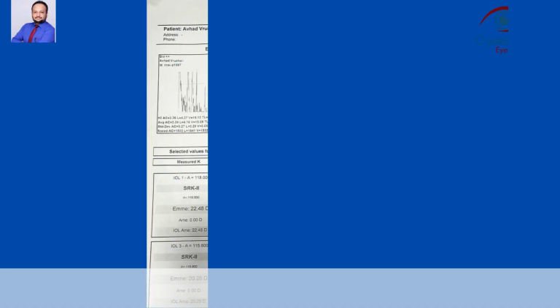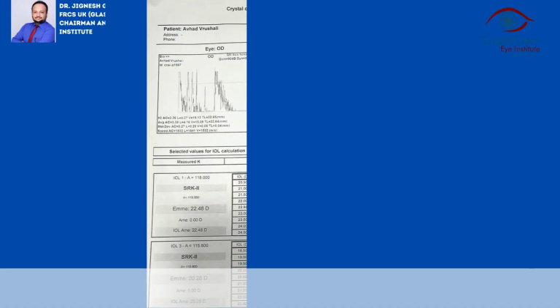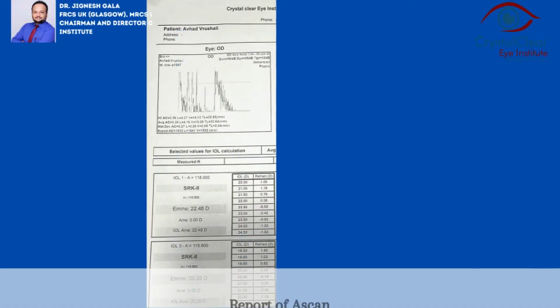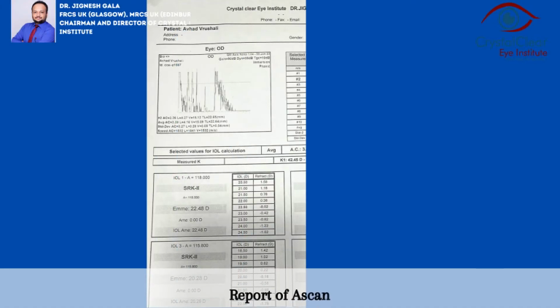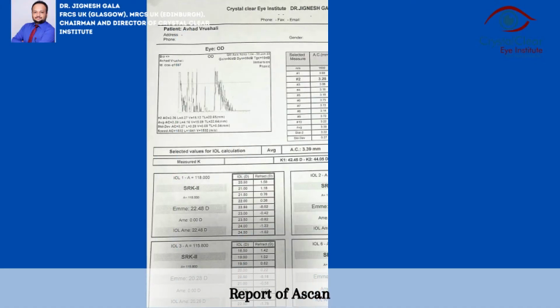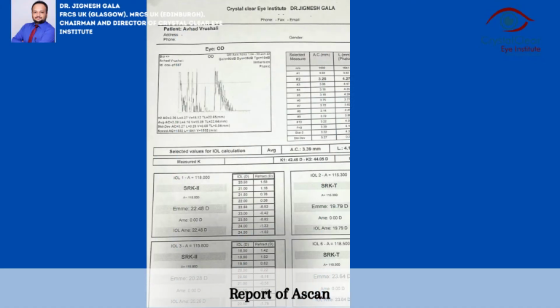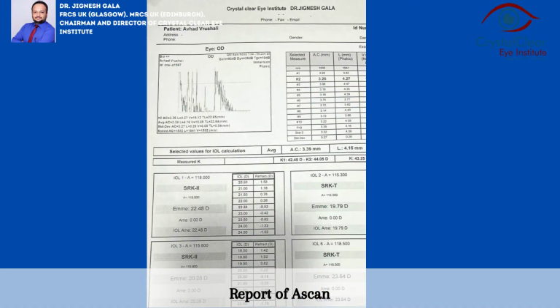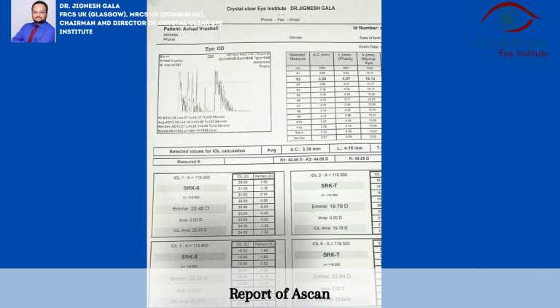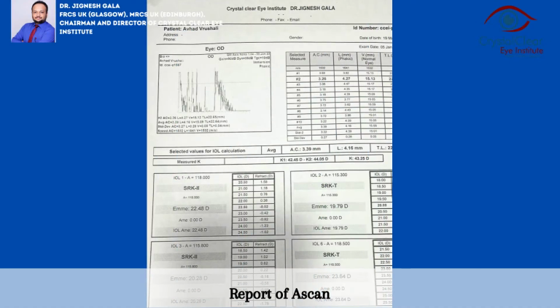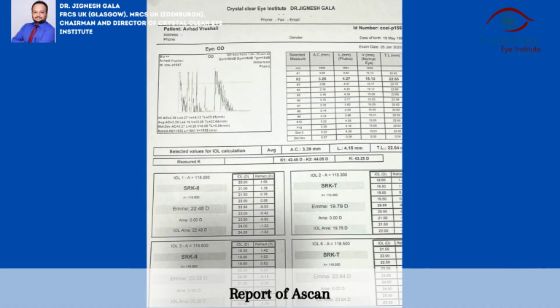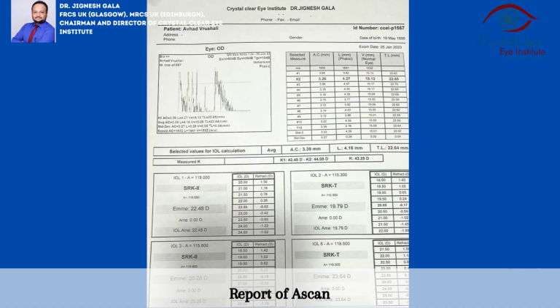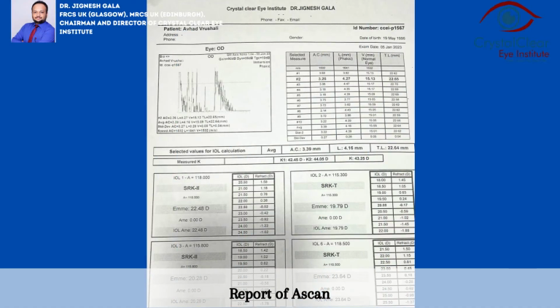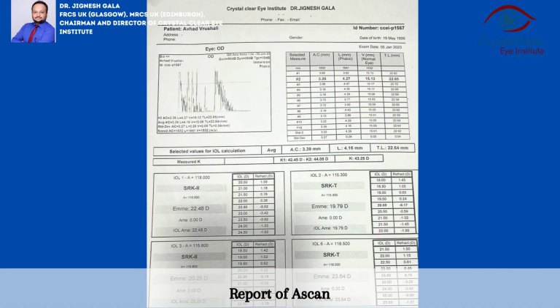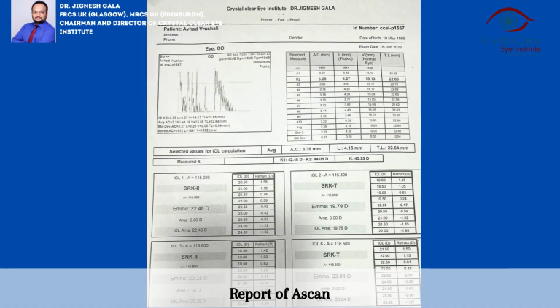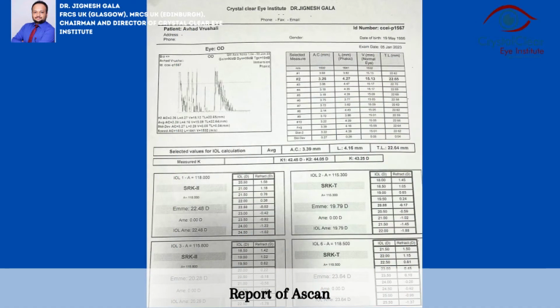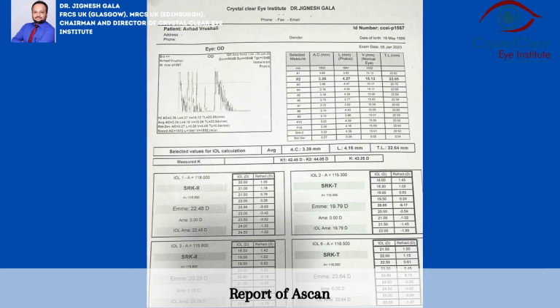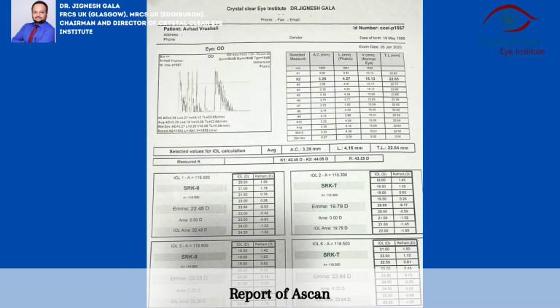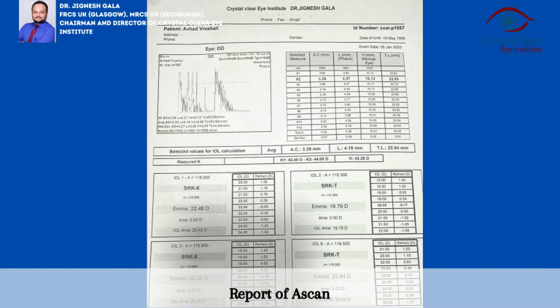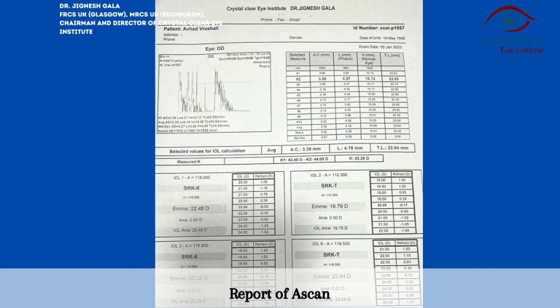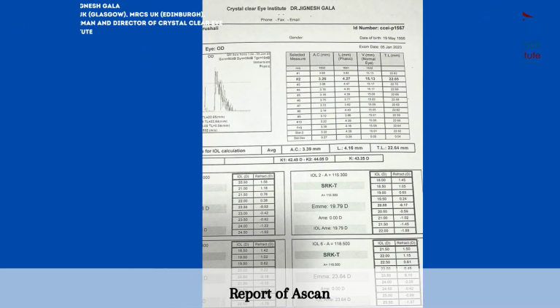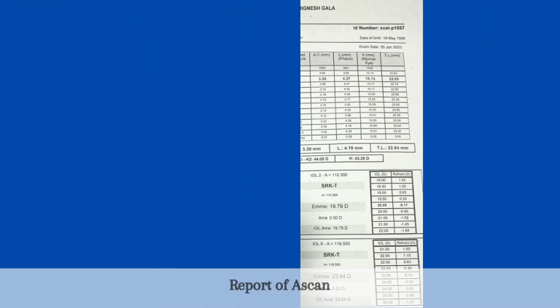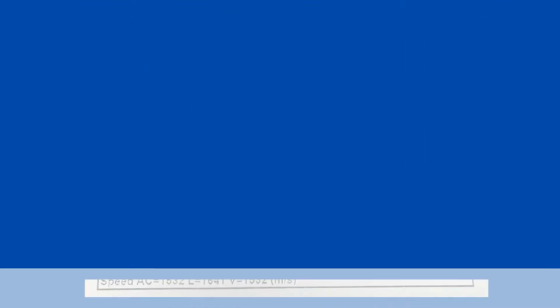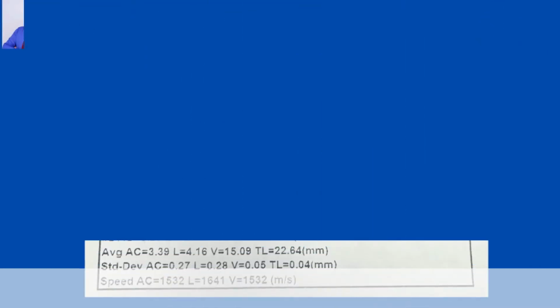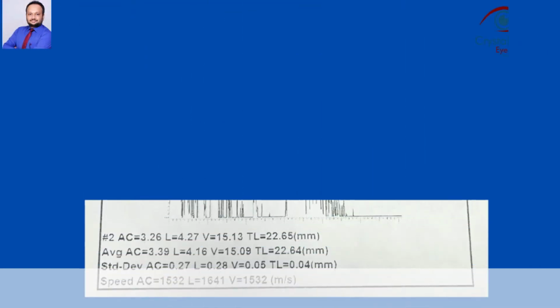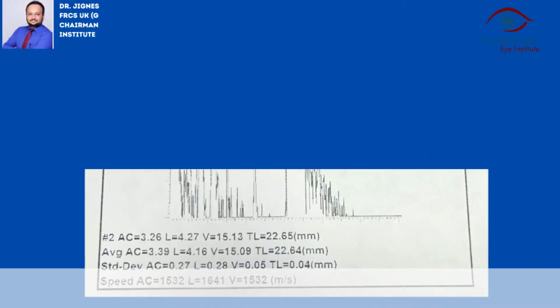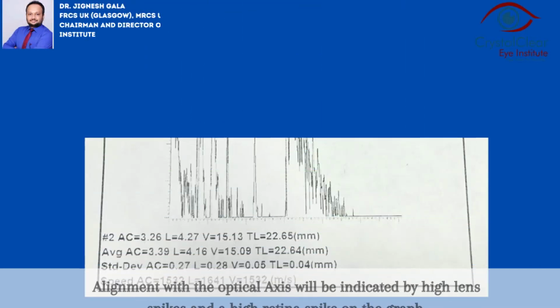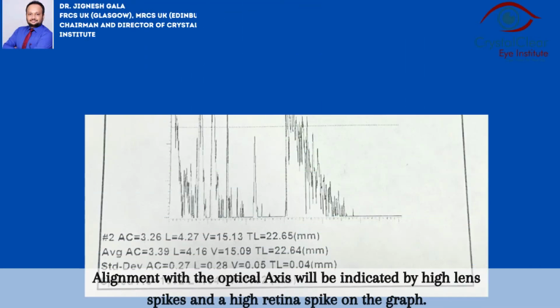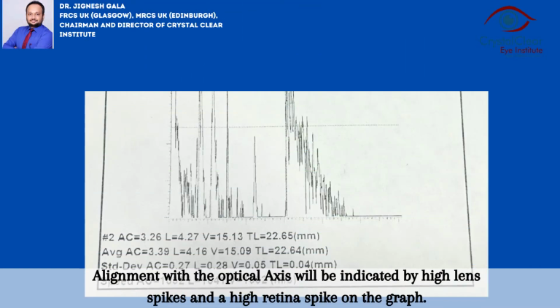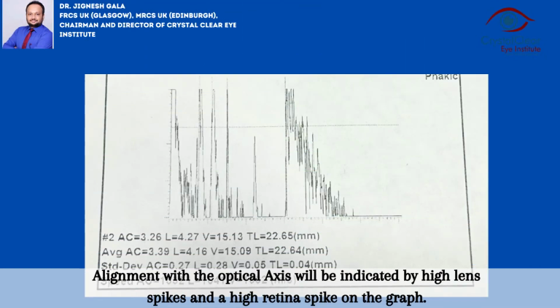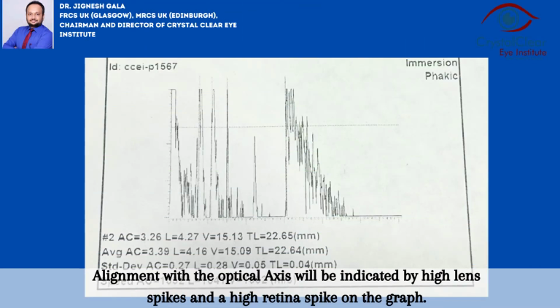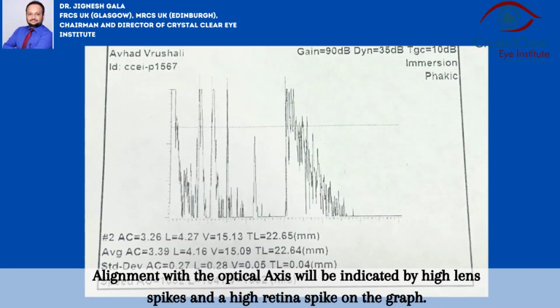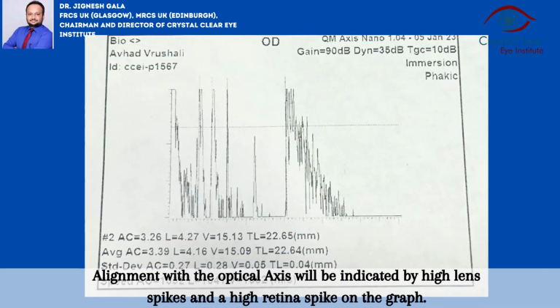In our office, we have found that the Prager scleral shell is easiest to use and gives very consistent readings.